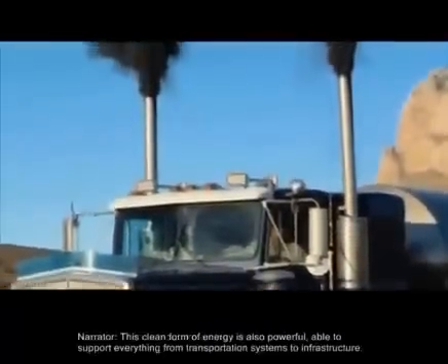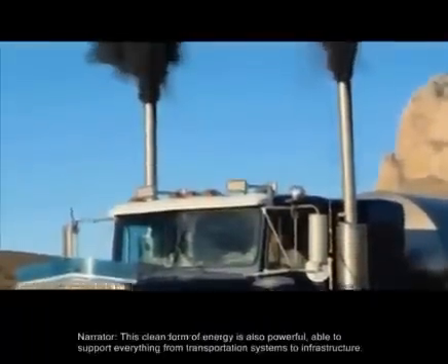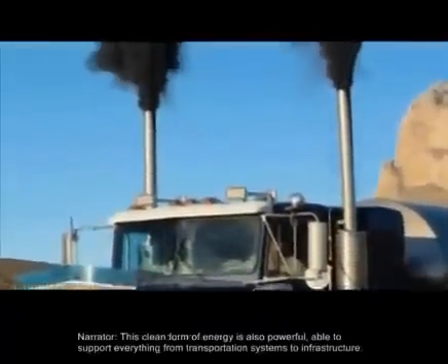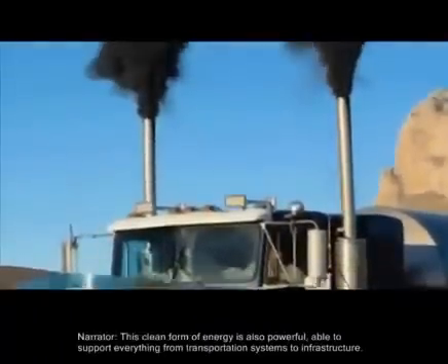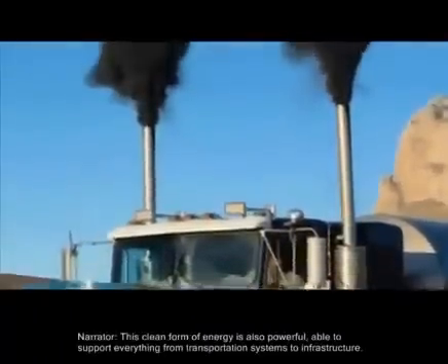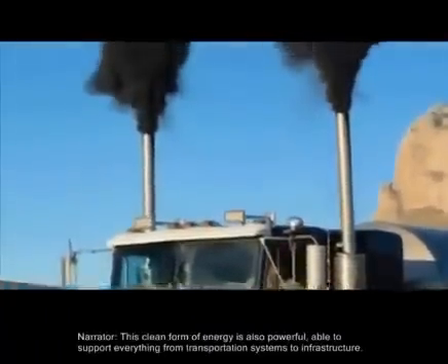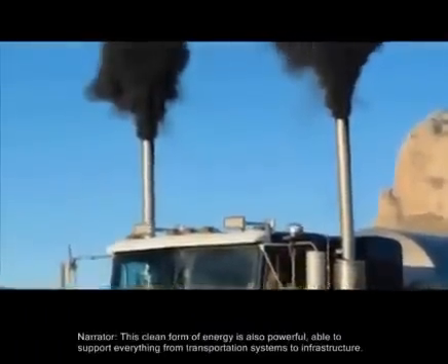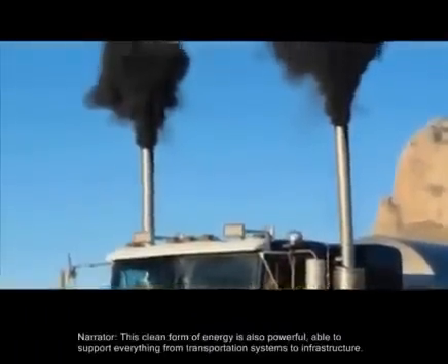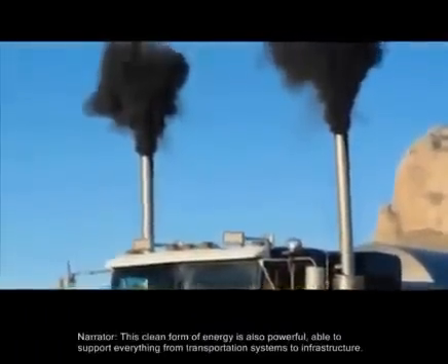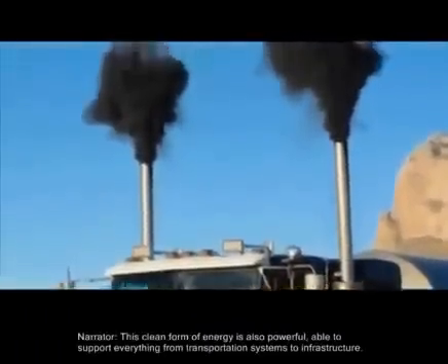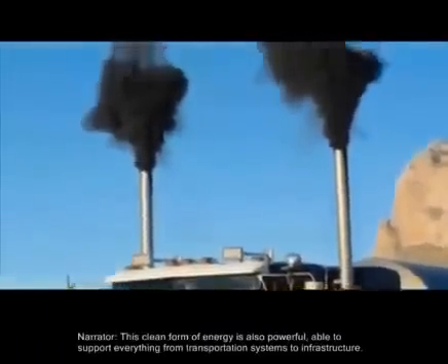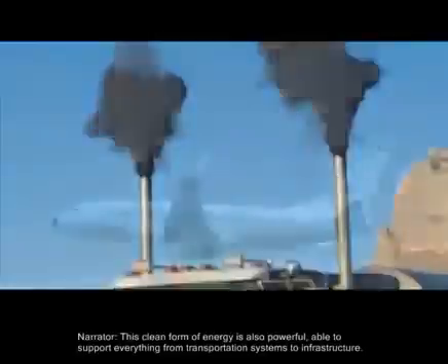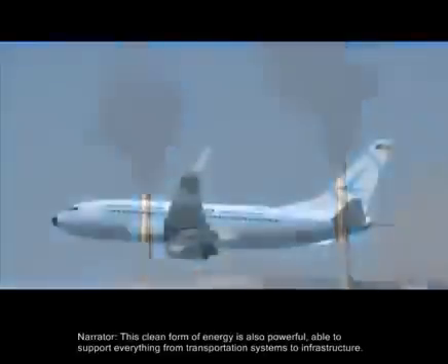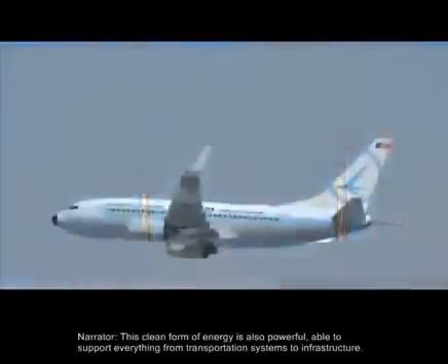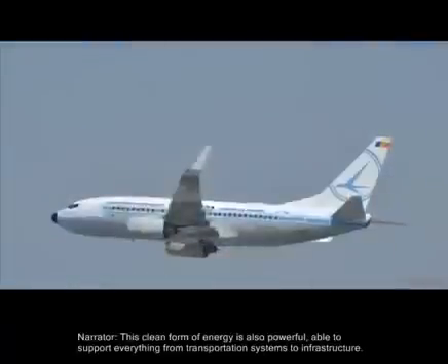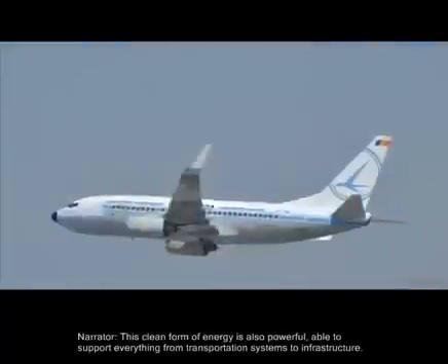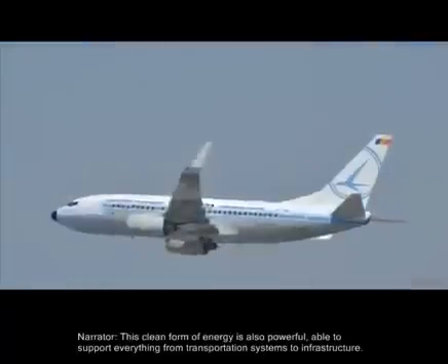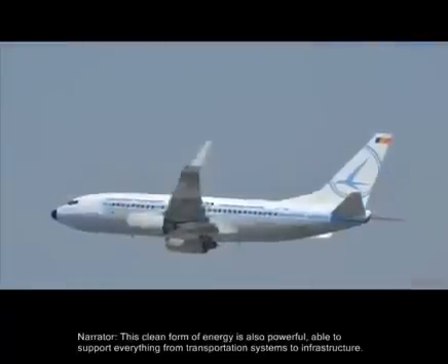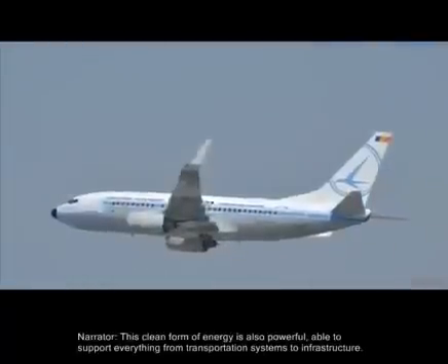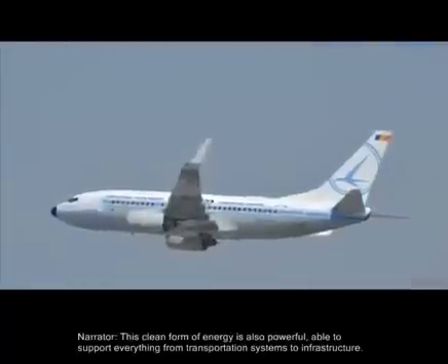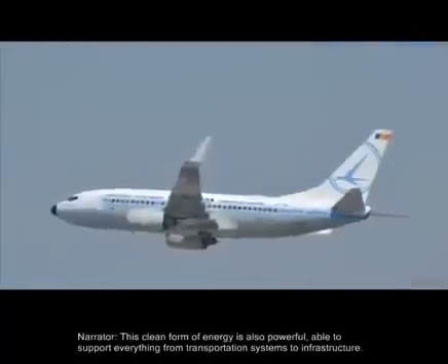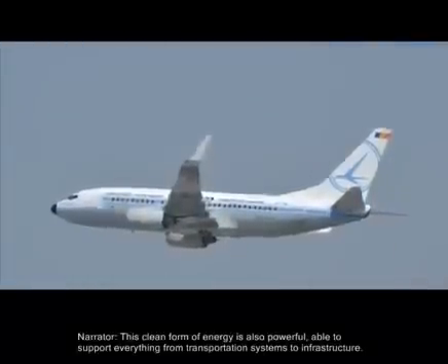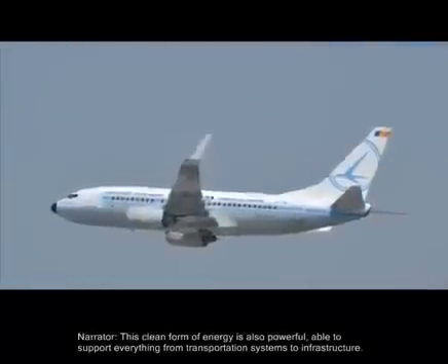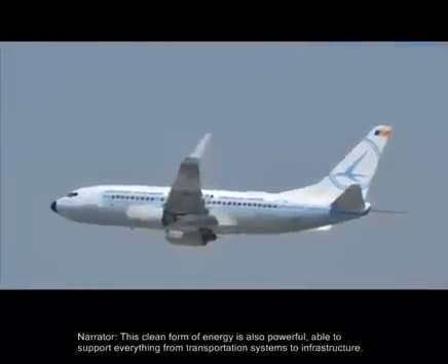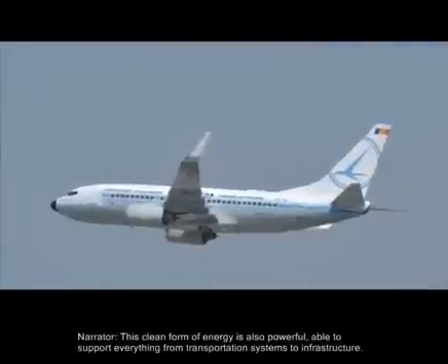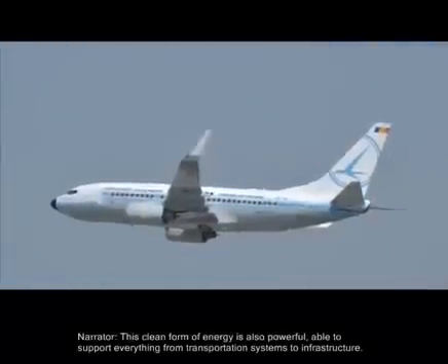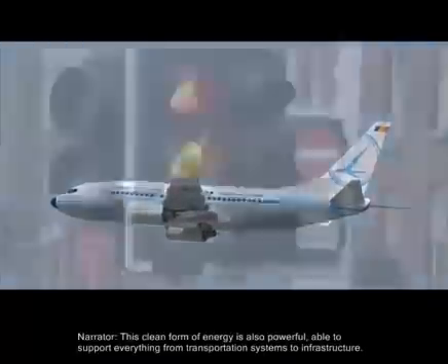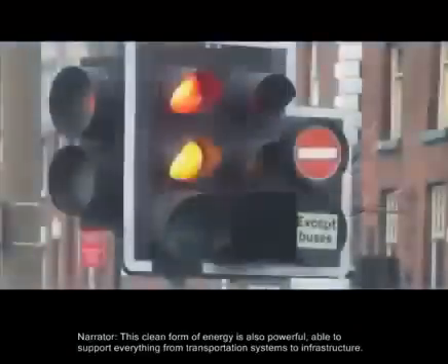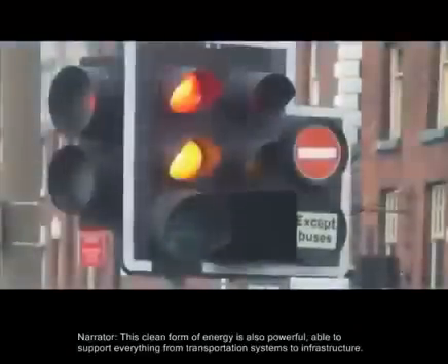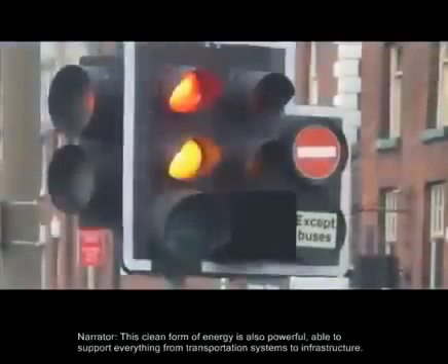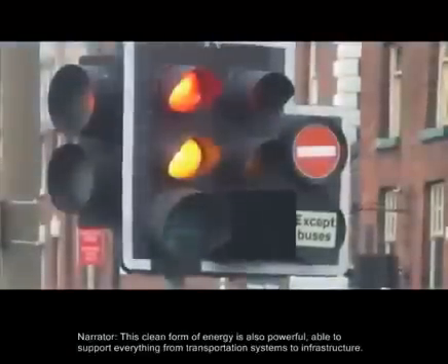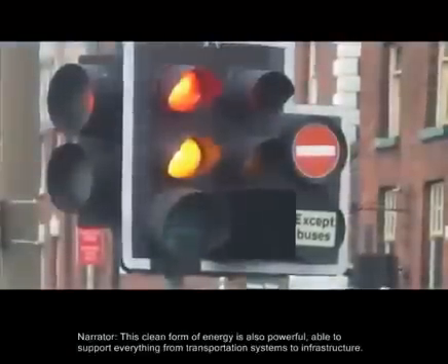This clean form of energy is also powerful, able to support everything from transportation systems to infrastructure.